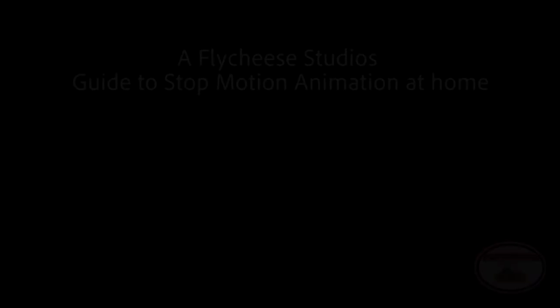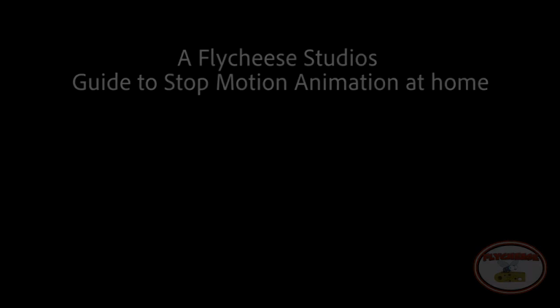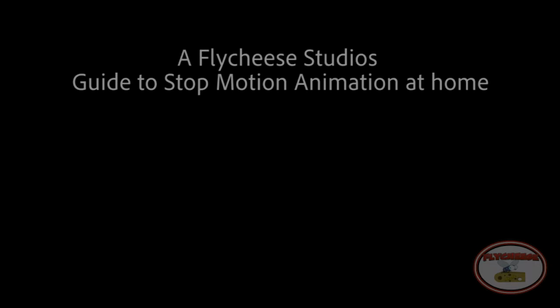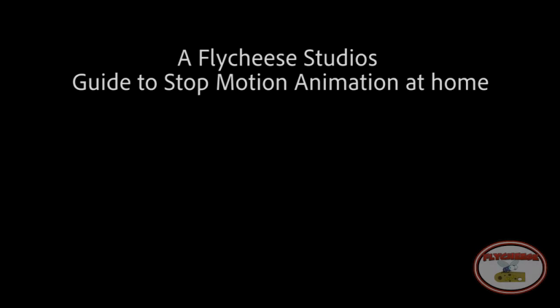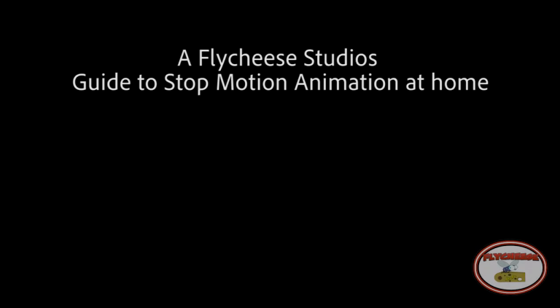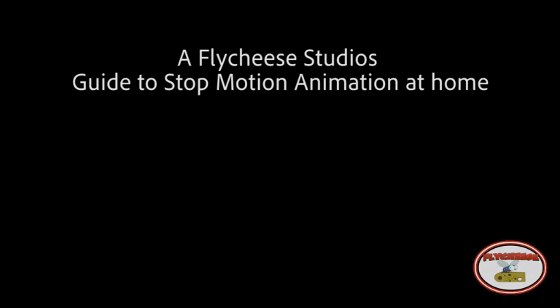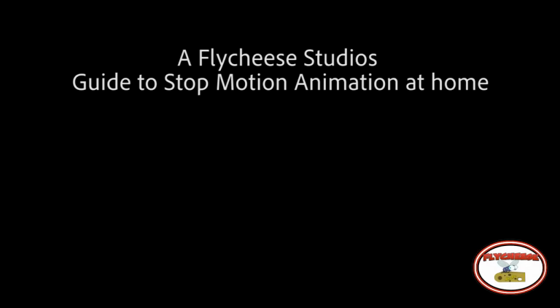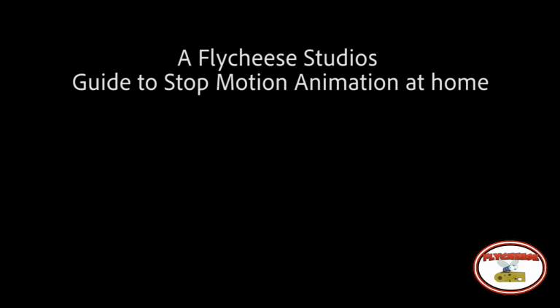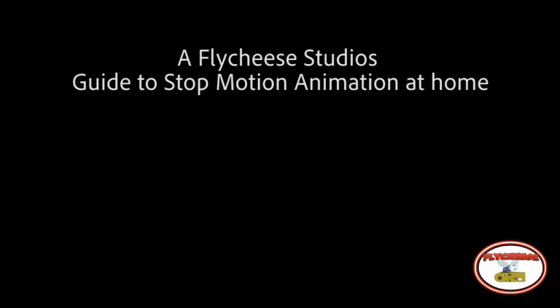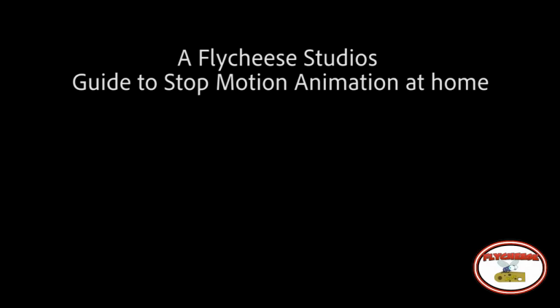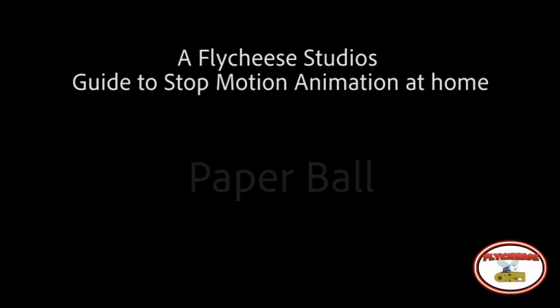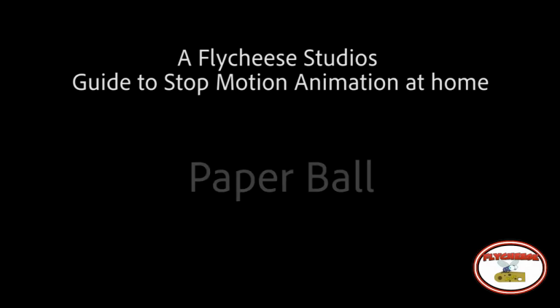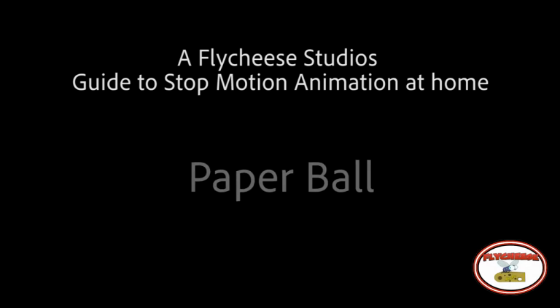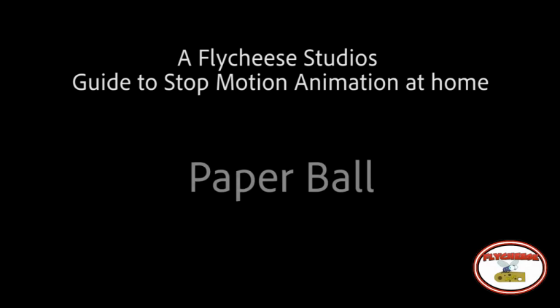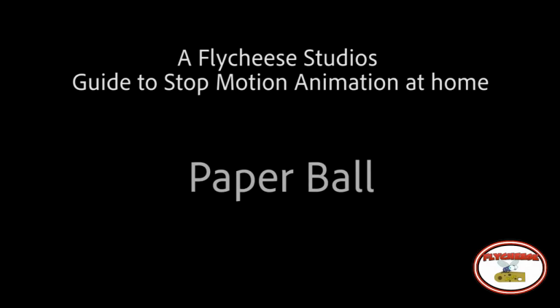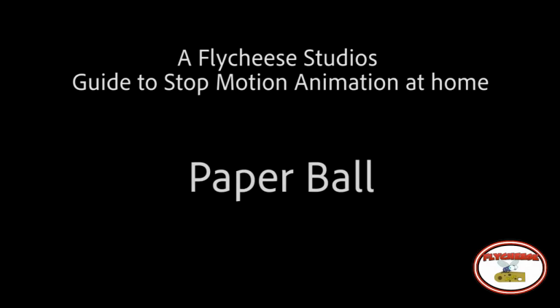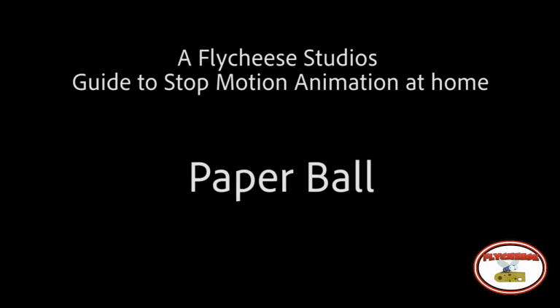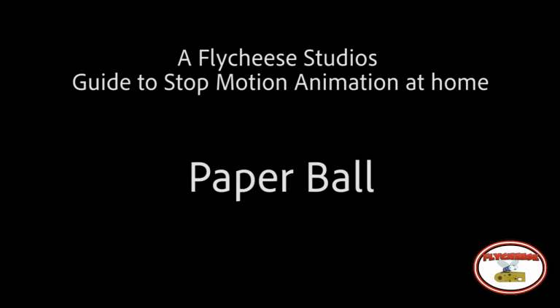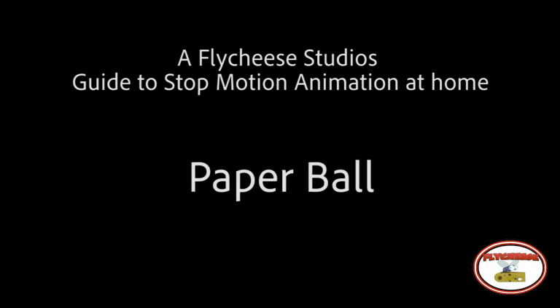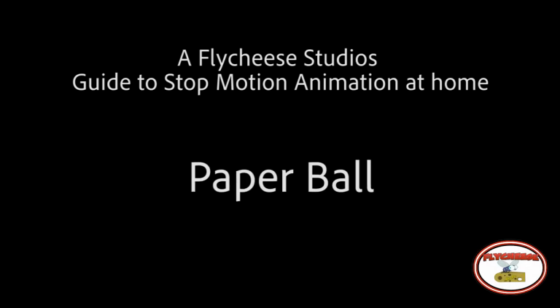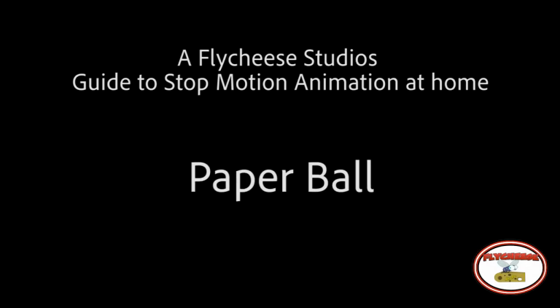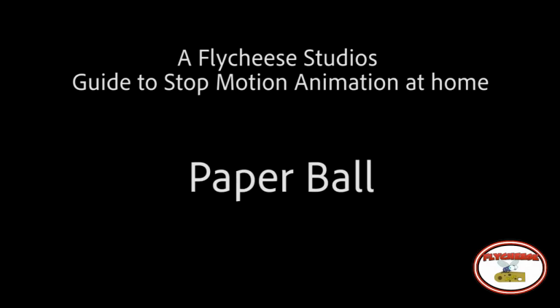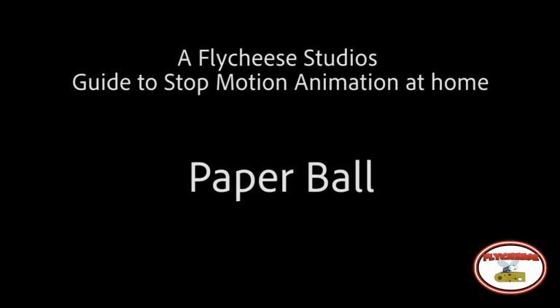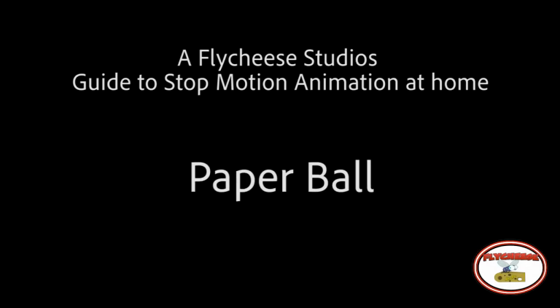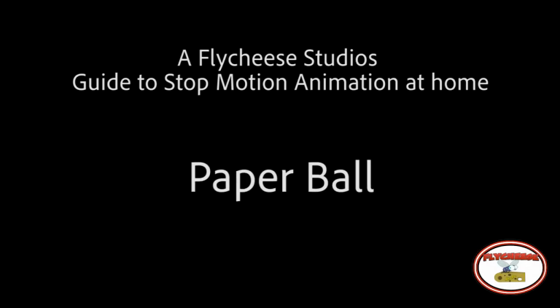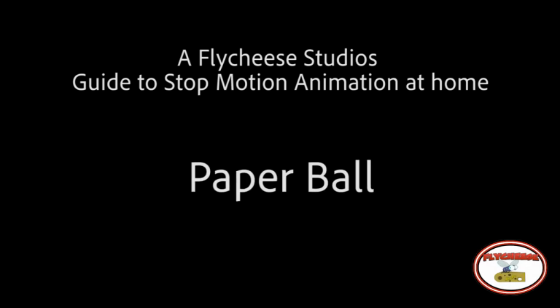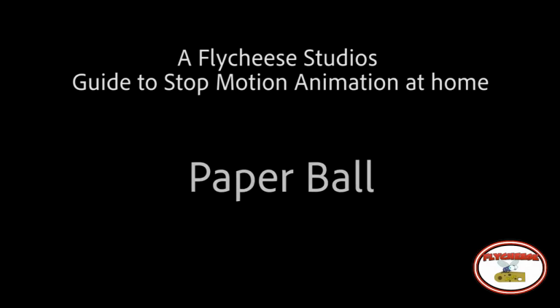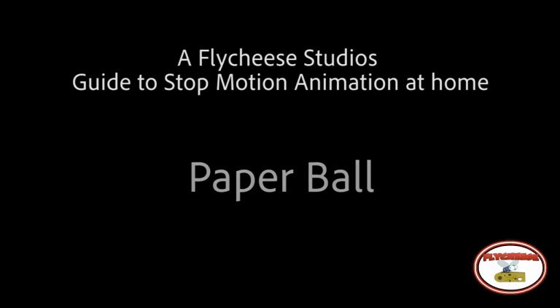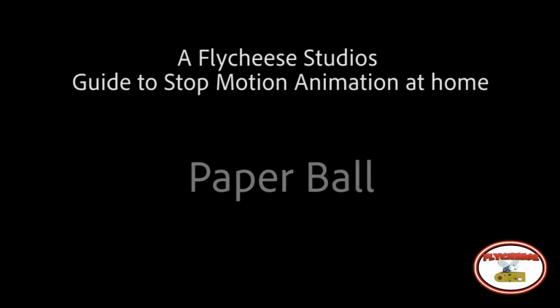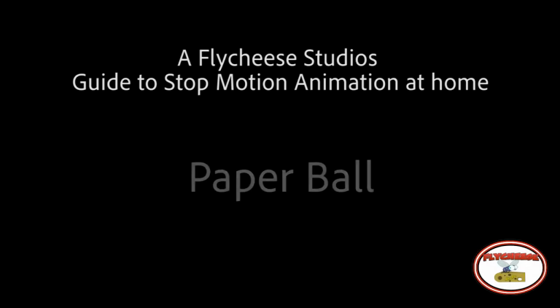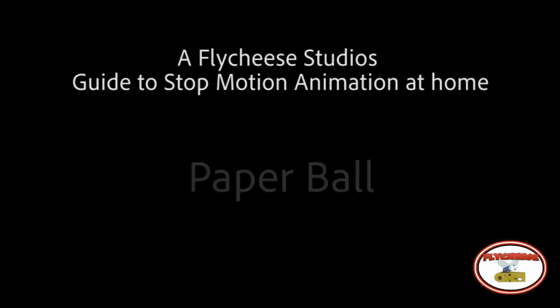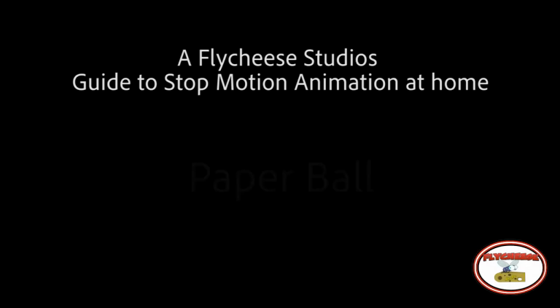Fly to your studio's guide to stop-motion animation at home. Paperball.